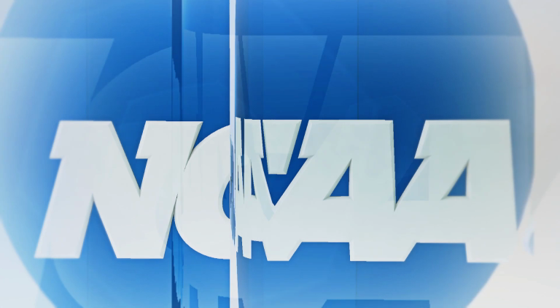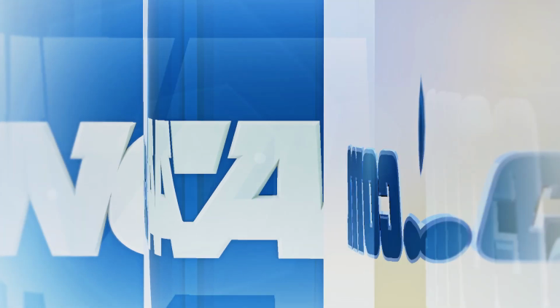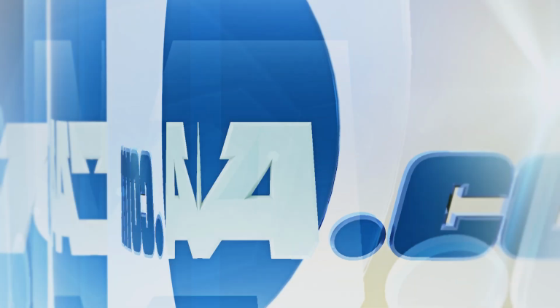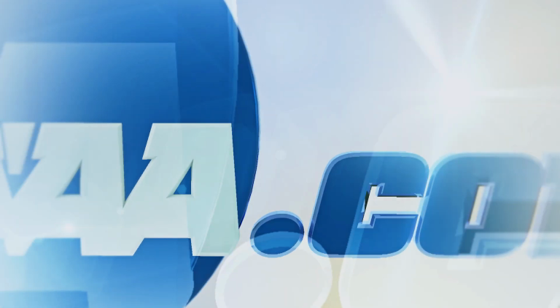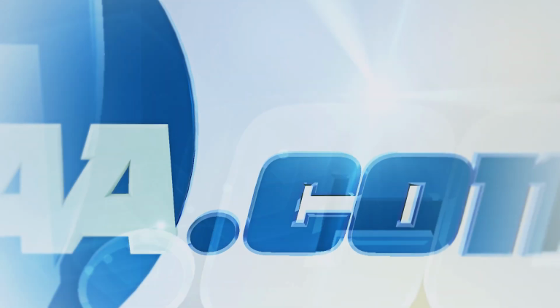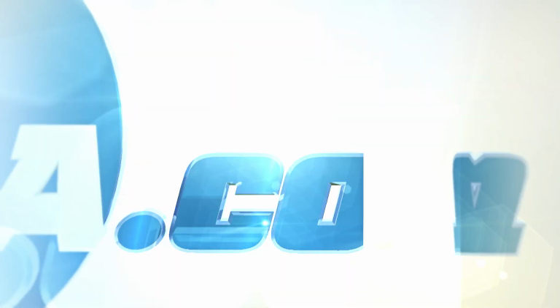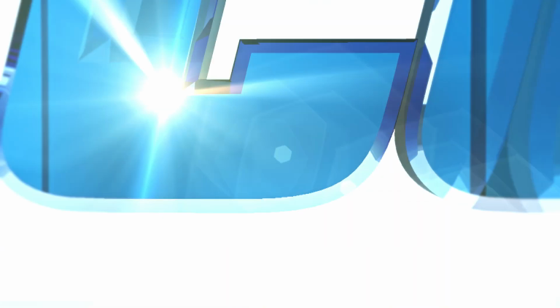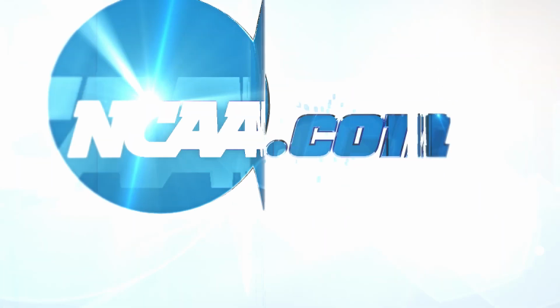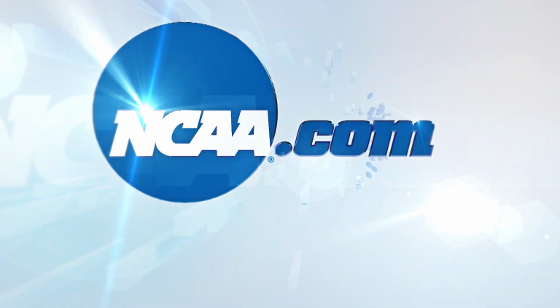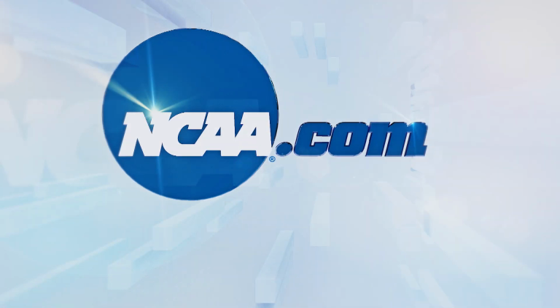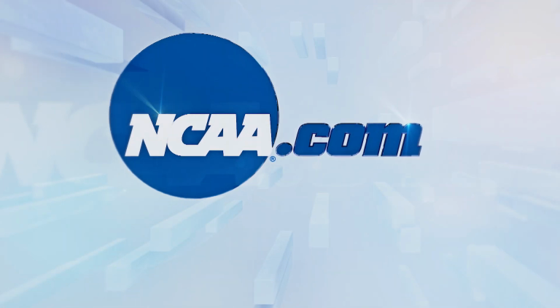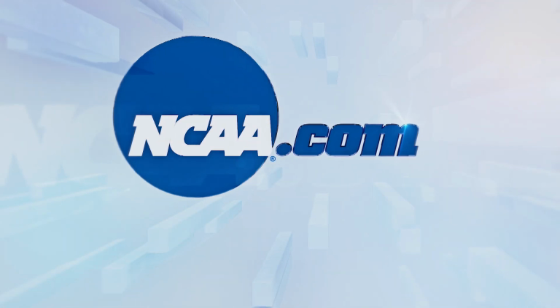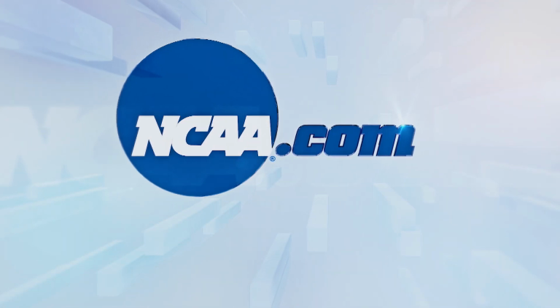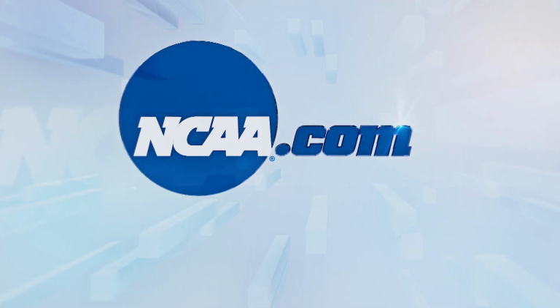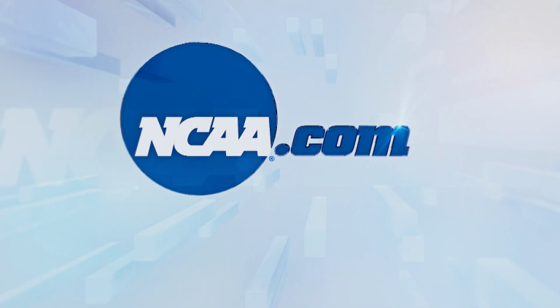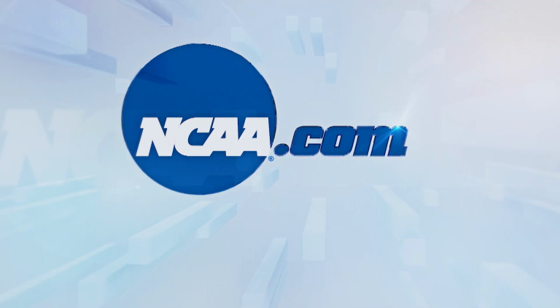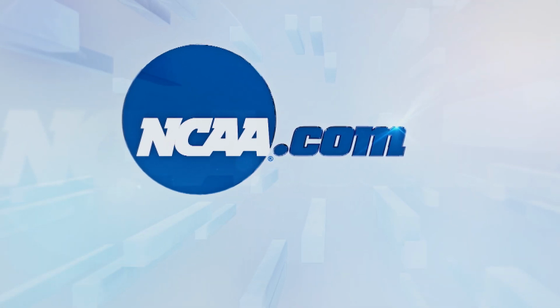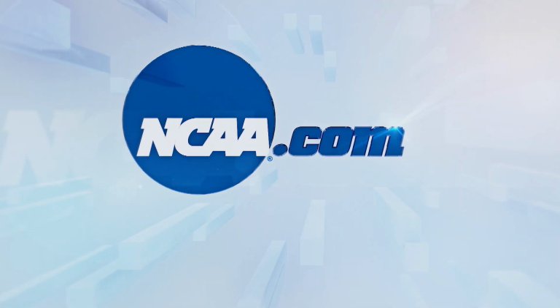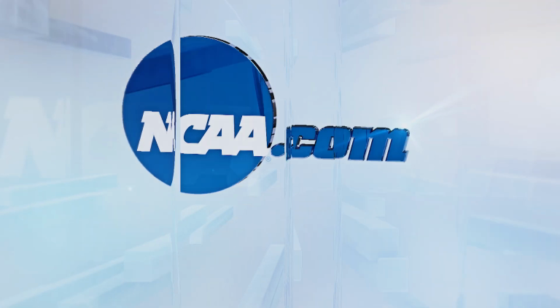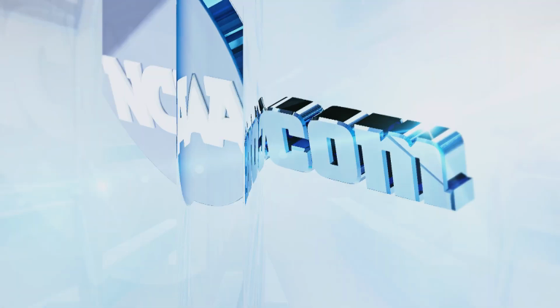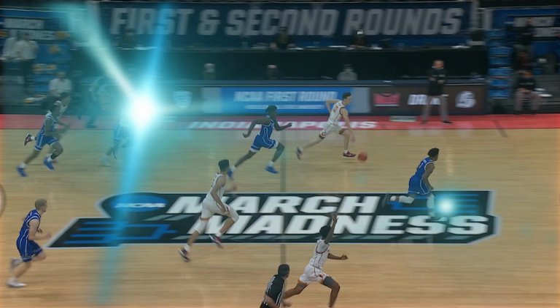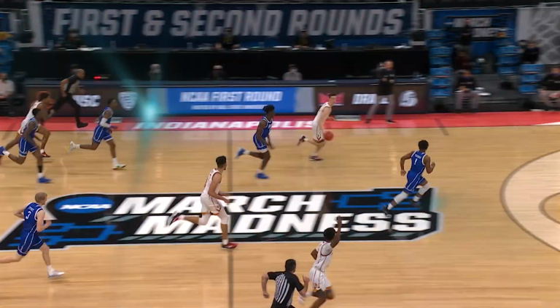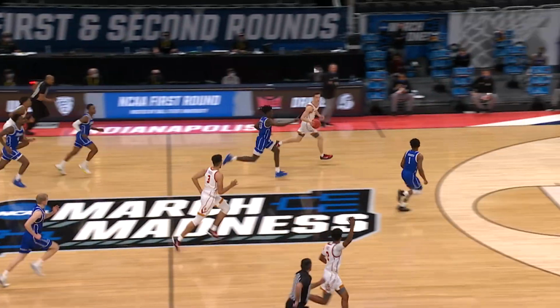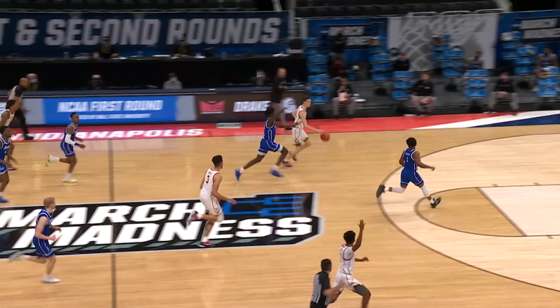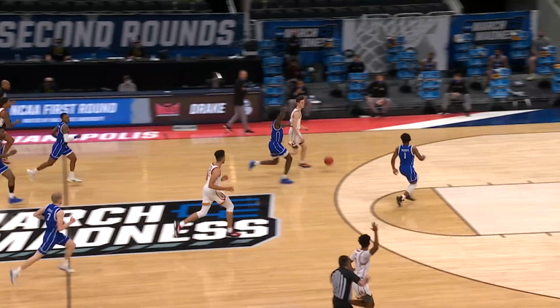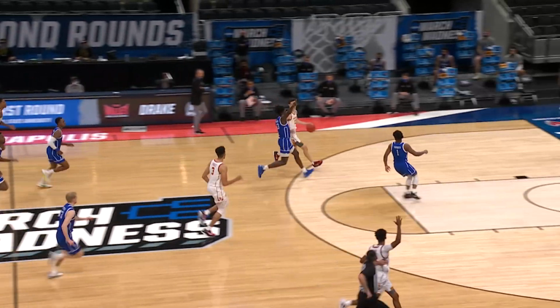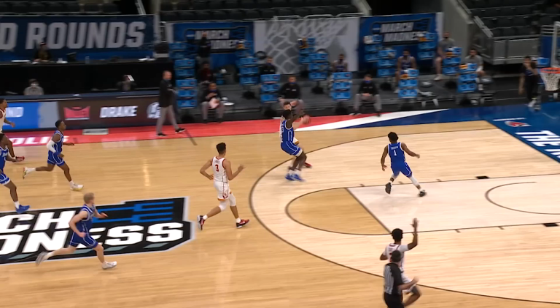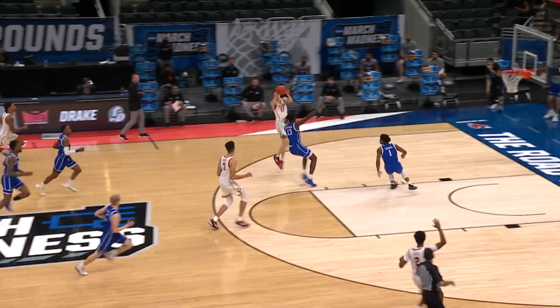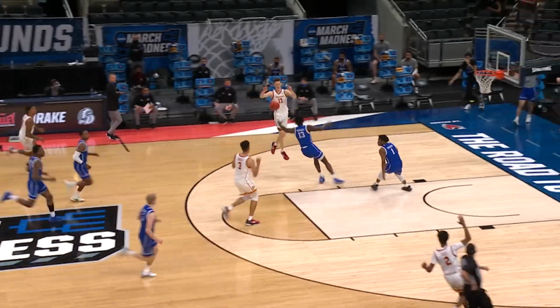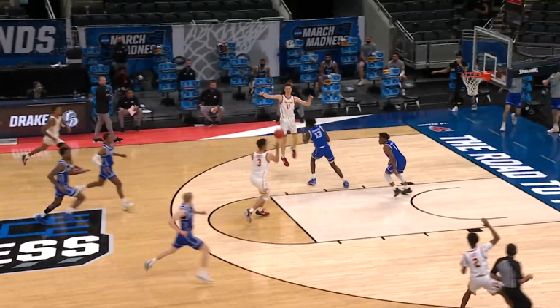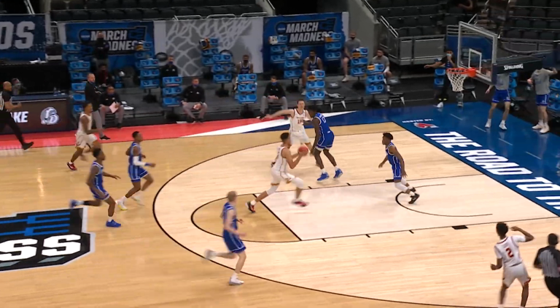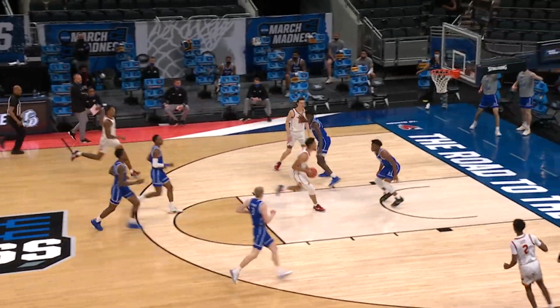Before we move on to the round of 32, let's take a look at some of the best dunks from a Saturday in the NCAA tournament.